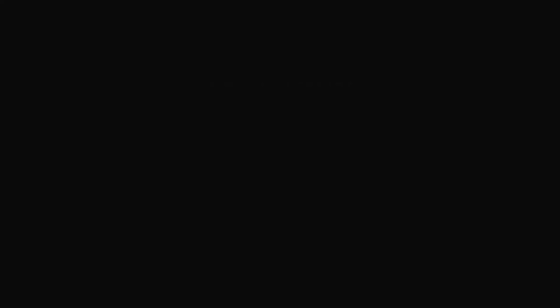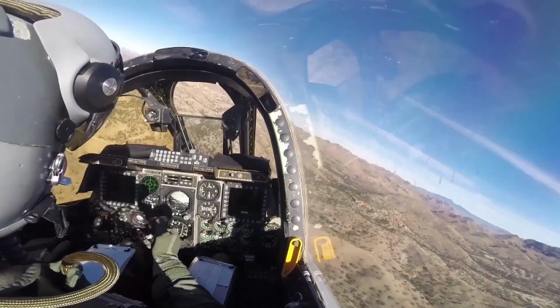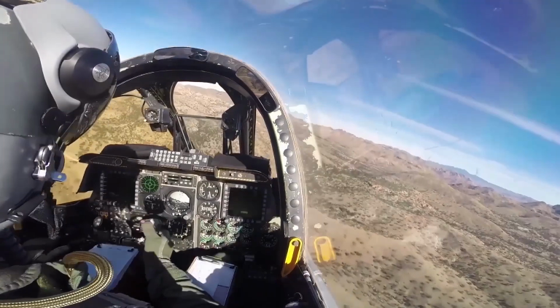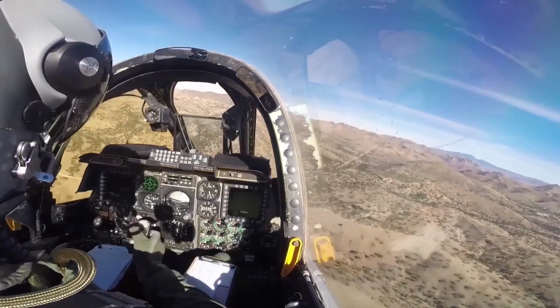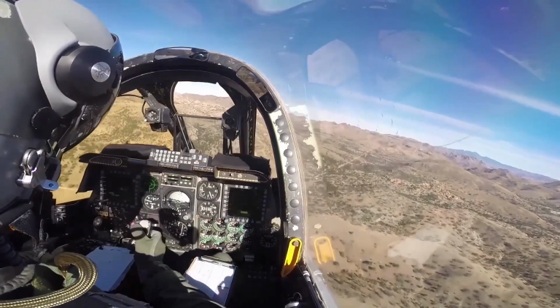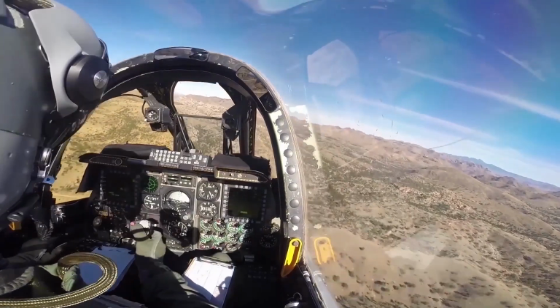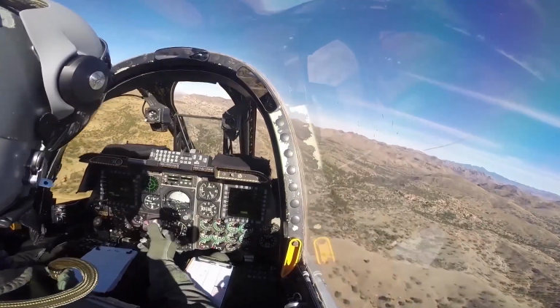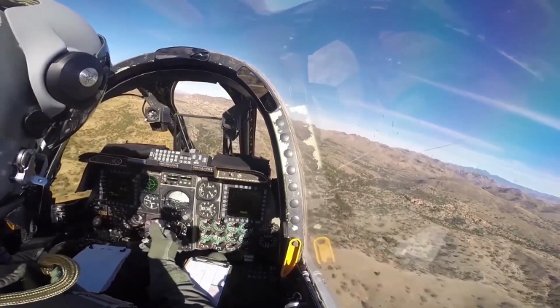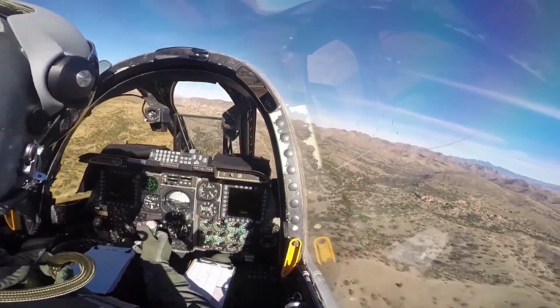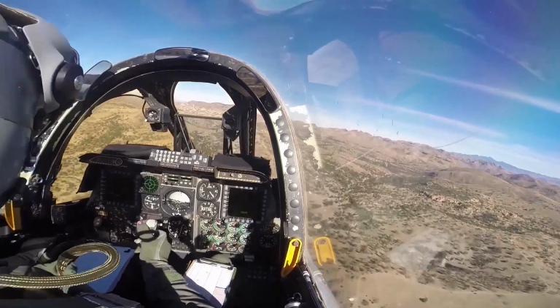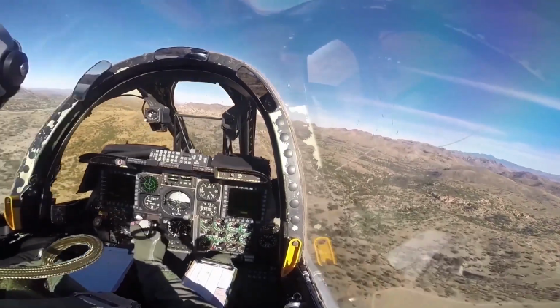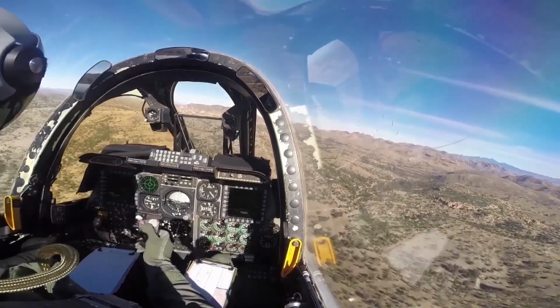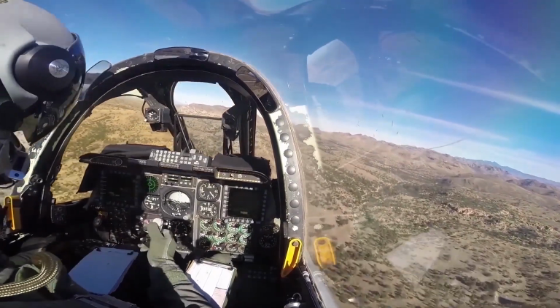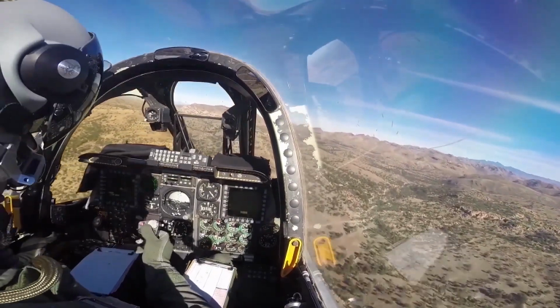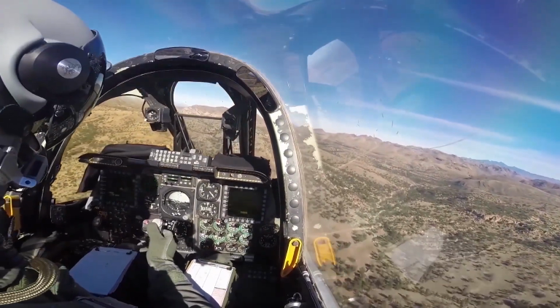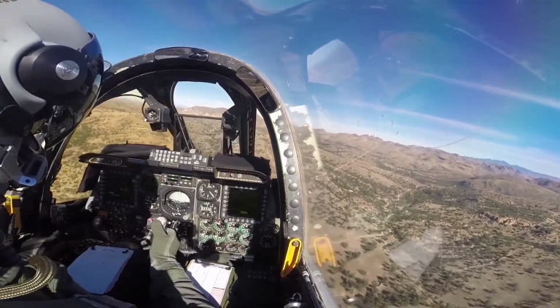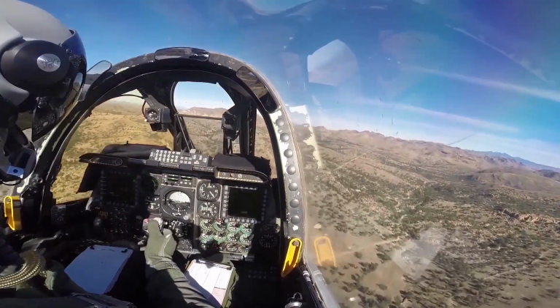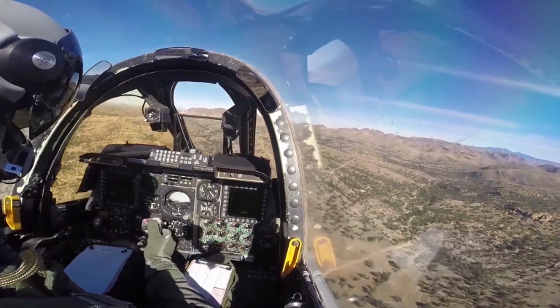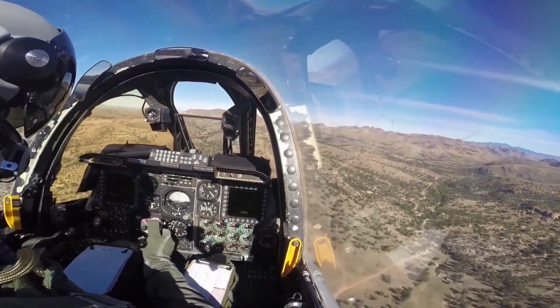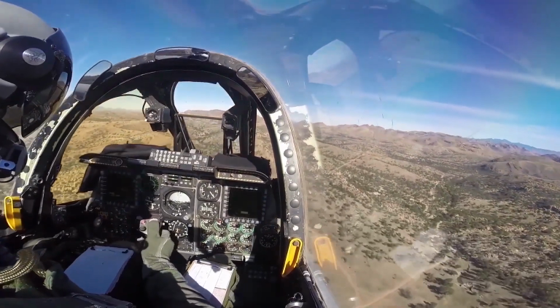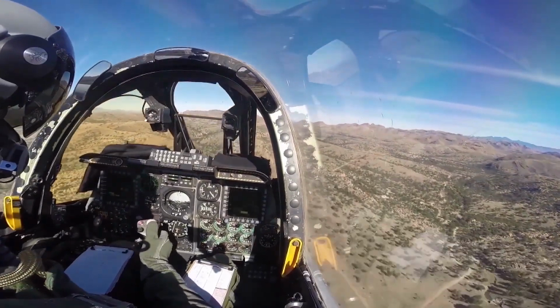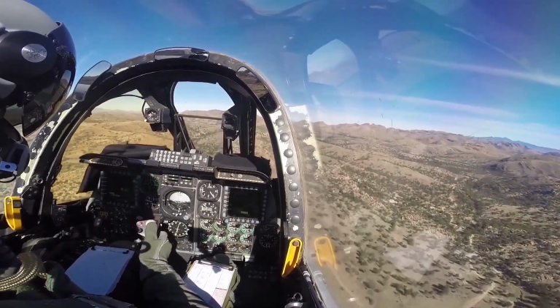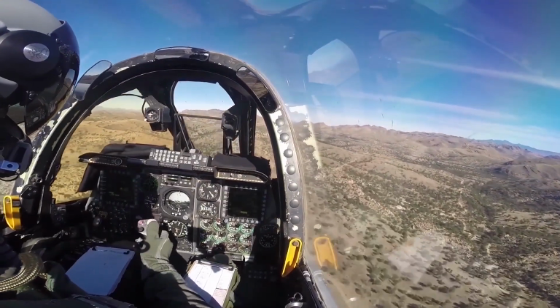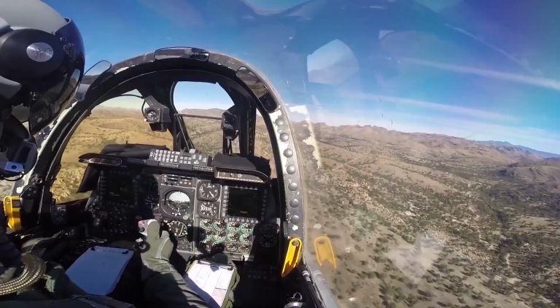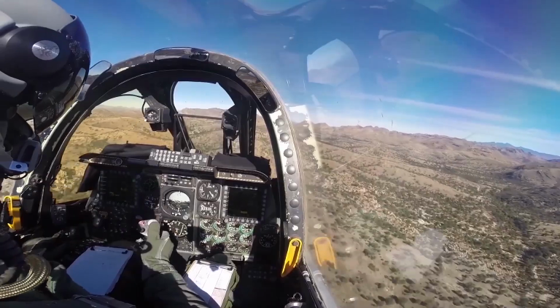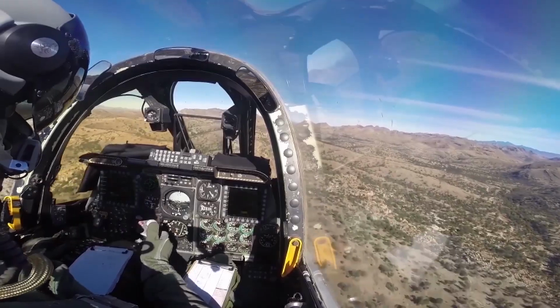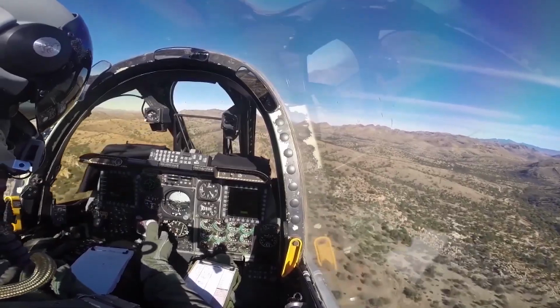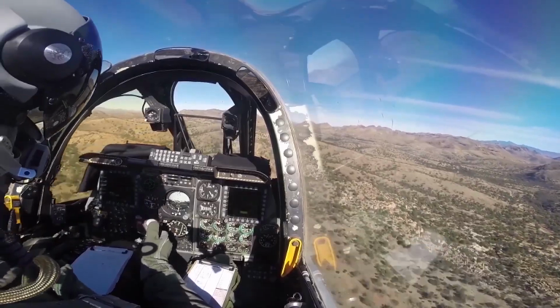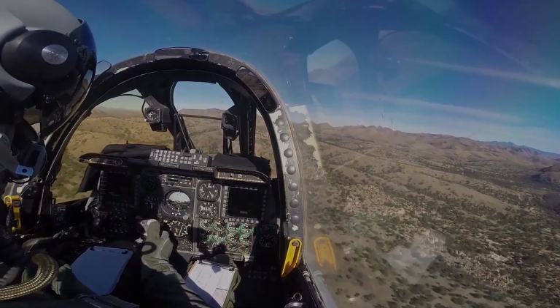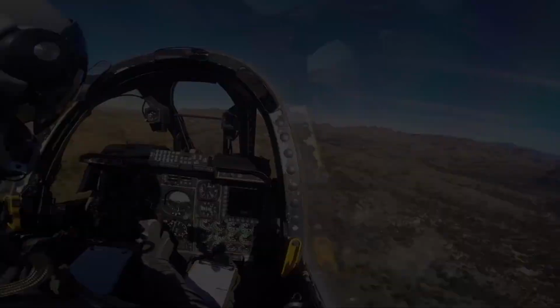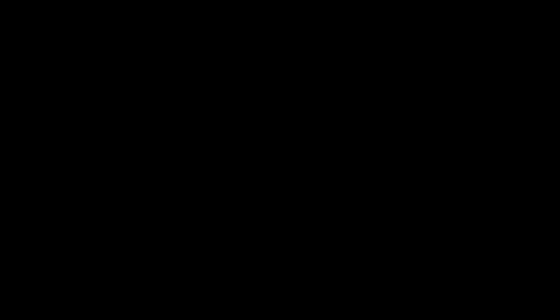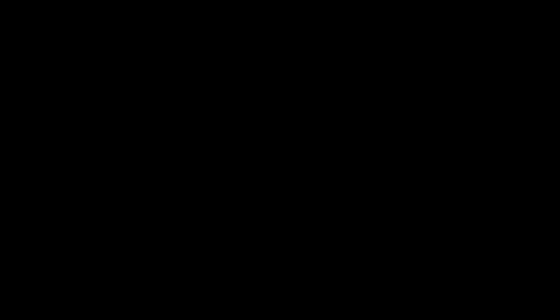If individuals did not get this training, they could definitely forget what they're doing, pass out under the canopy, and potentially hit the ground really hard.